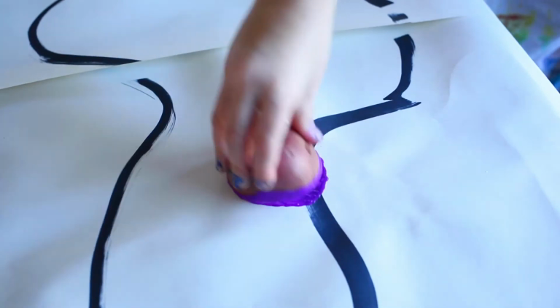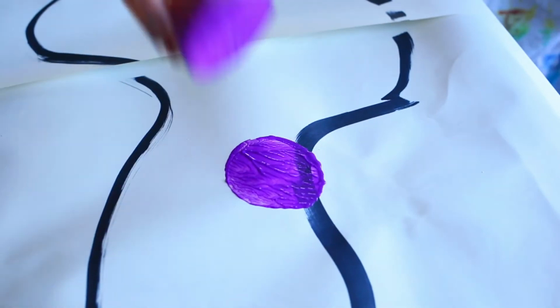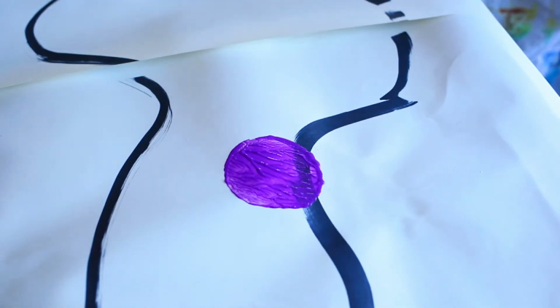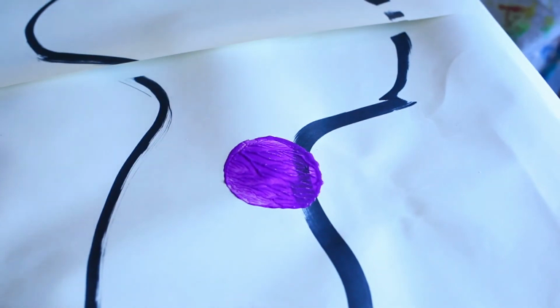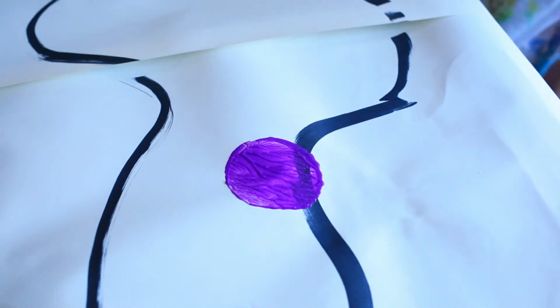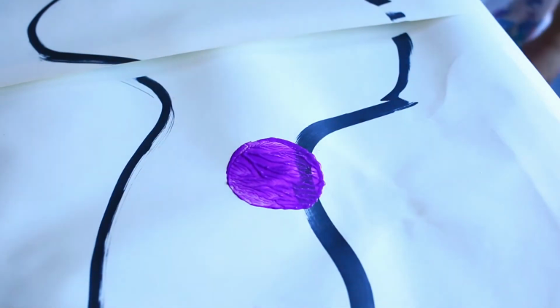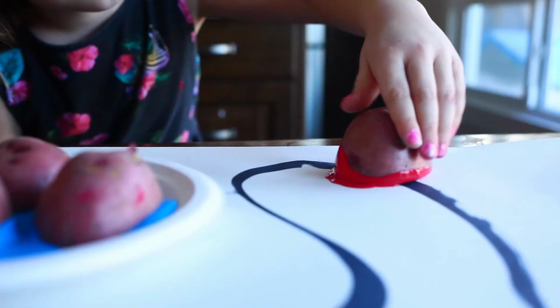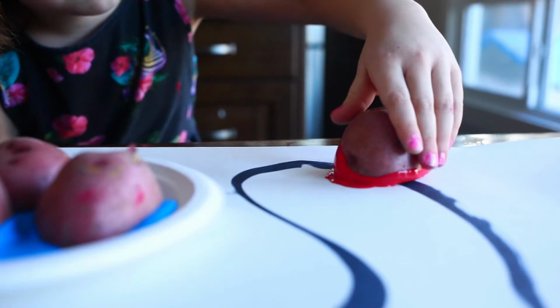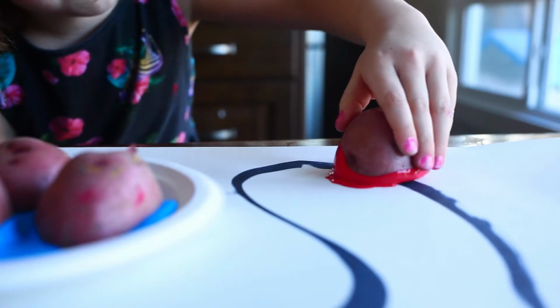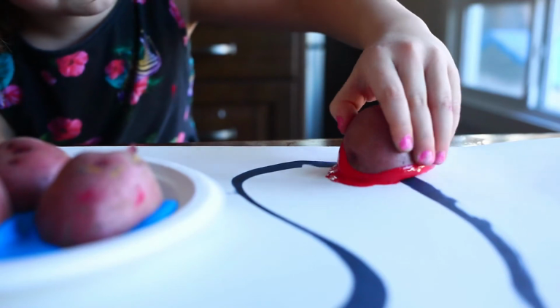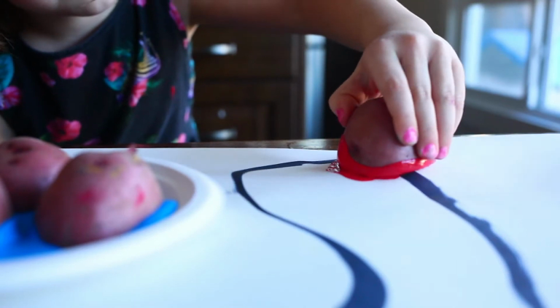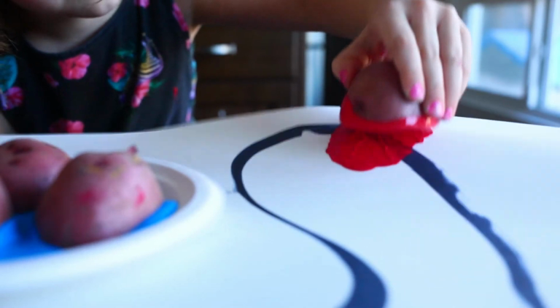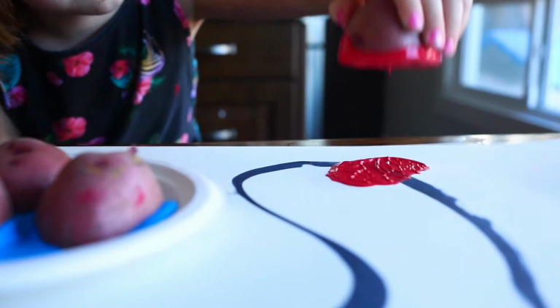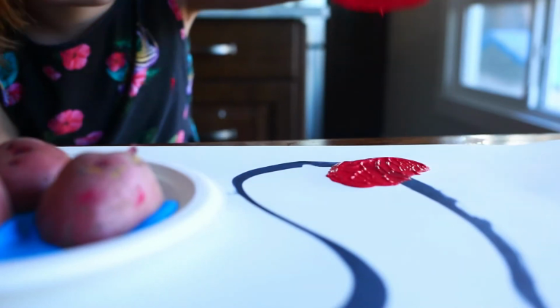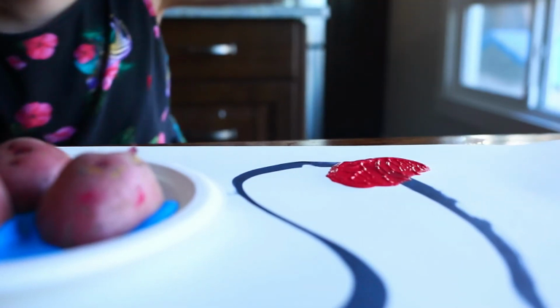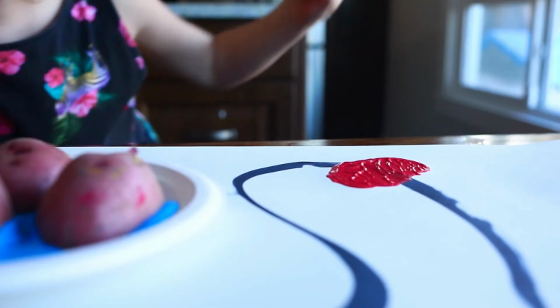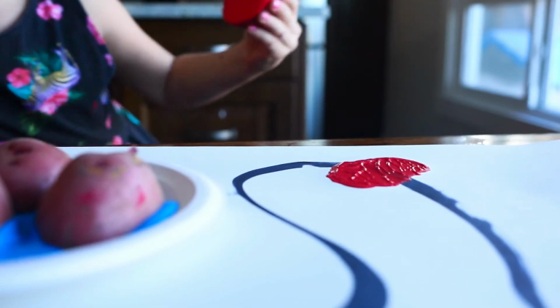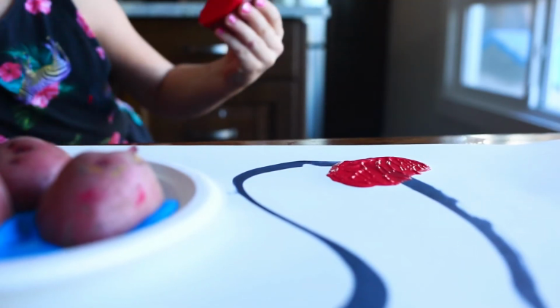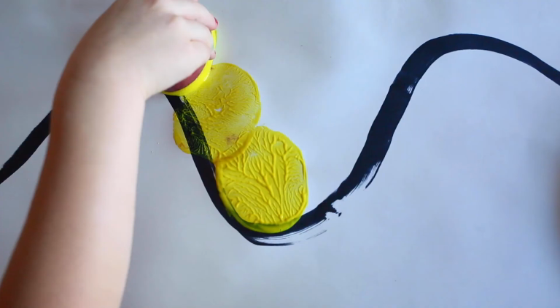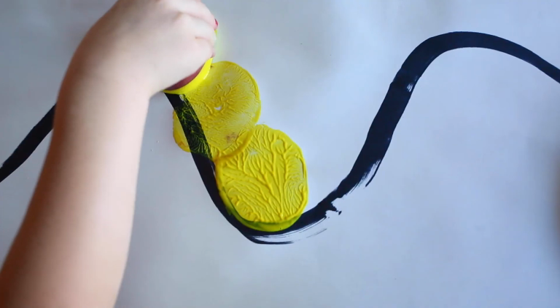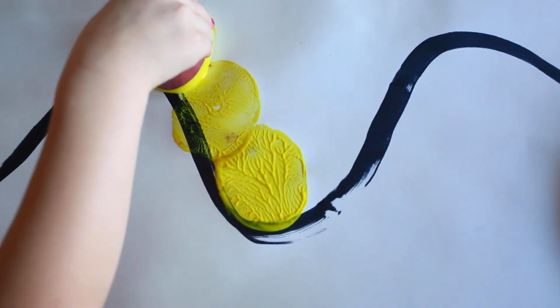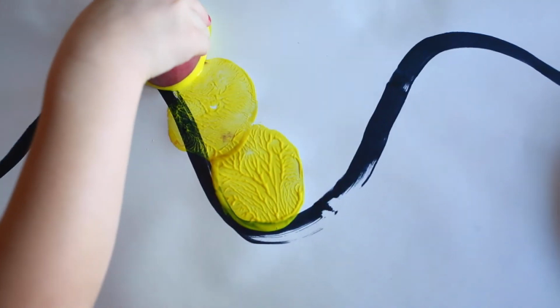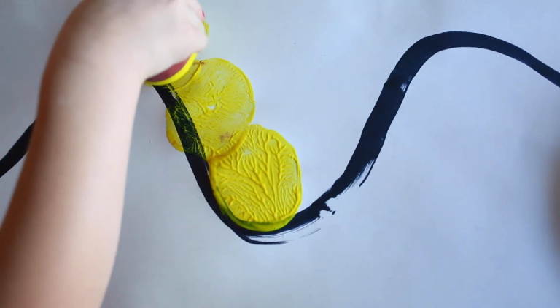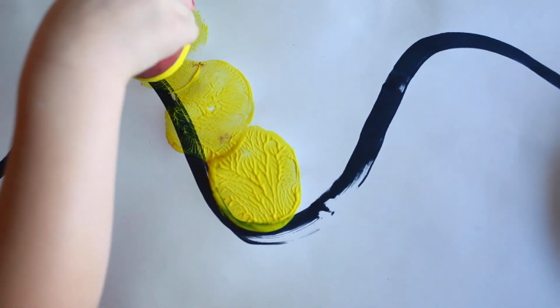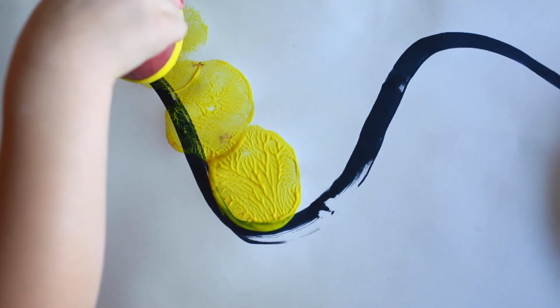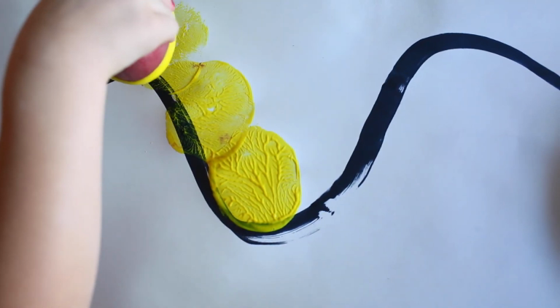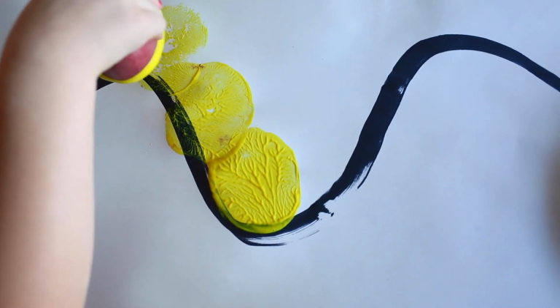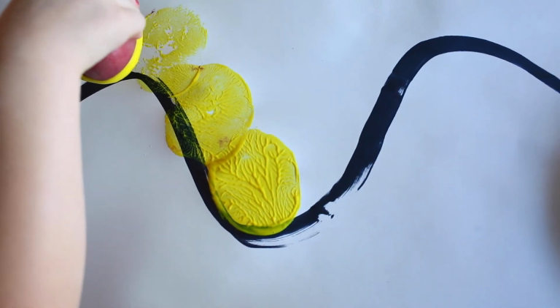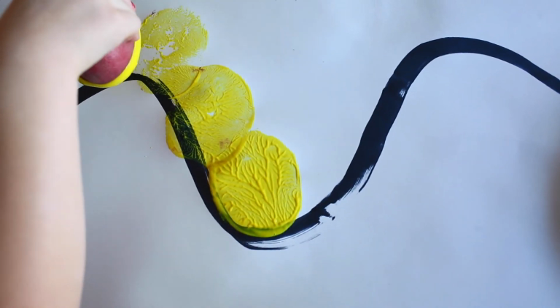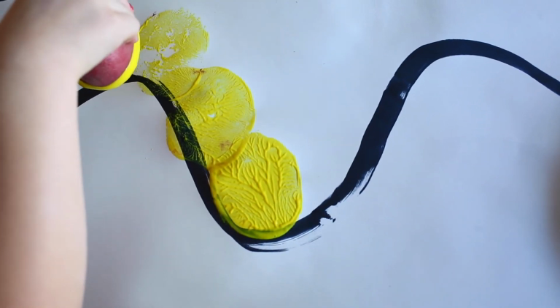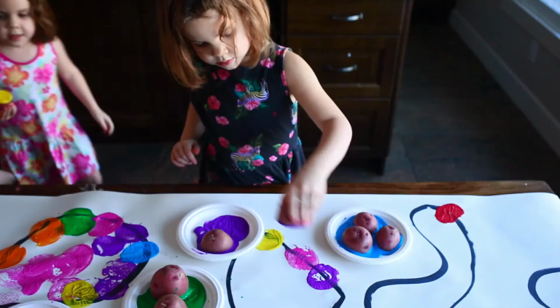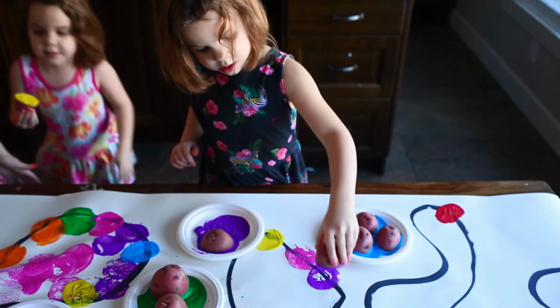Now the girls were gonna start painting. They loved using all the different potatoes and making new colors, and using the potatoes to look like Christmas lights.